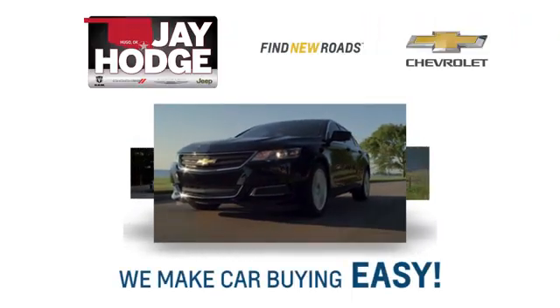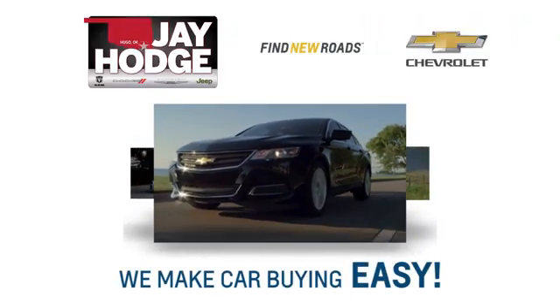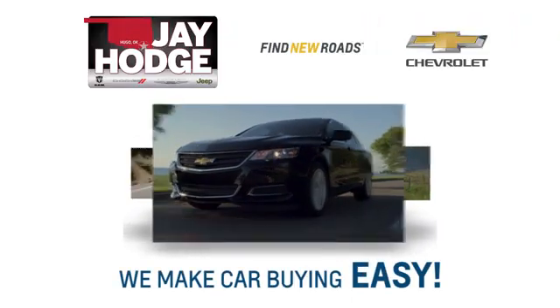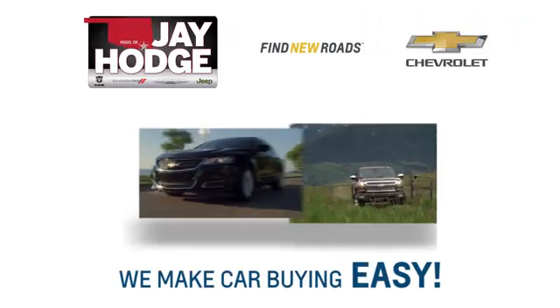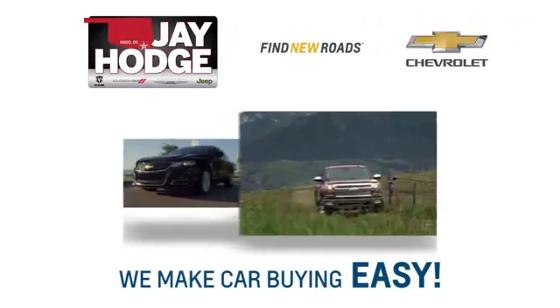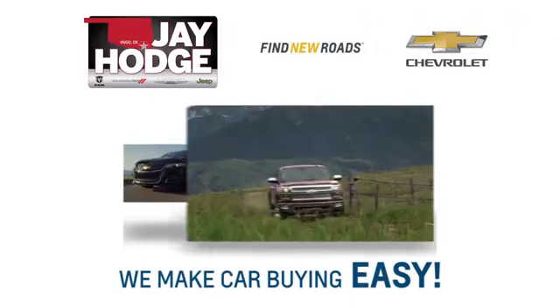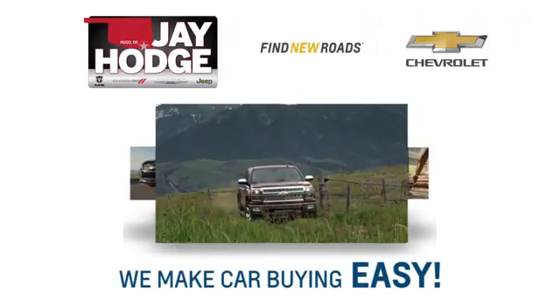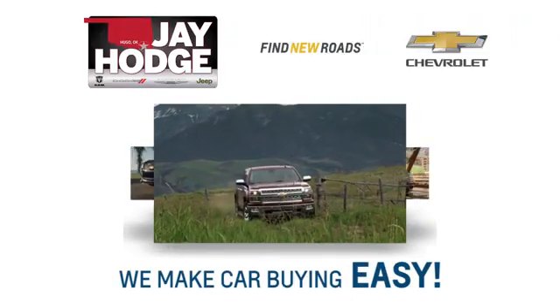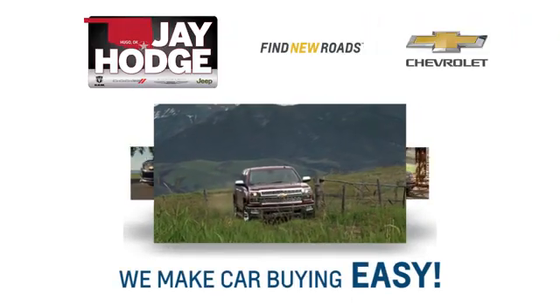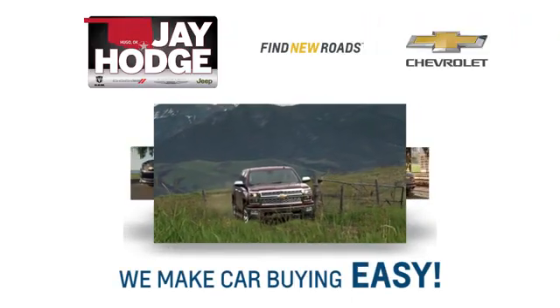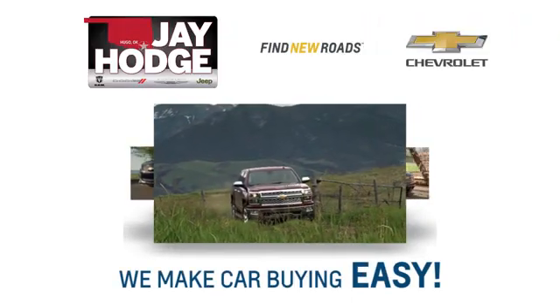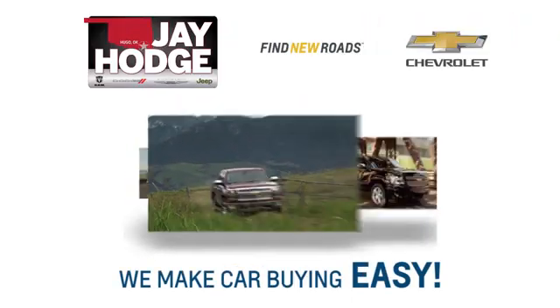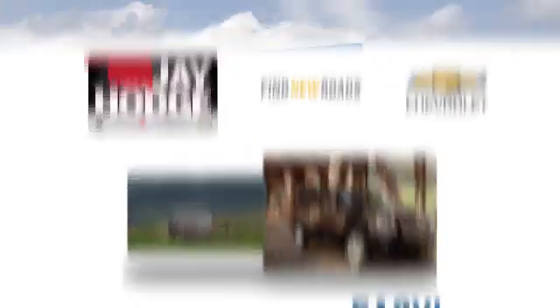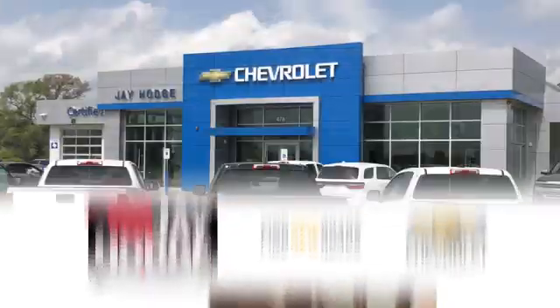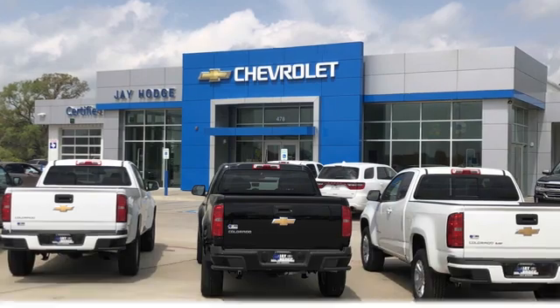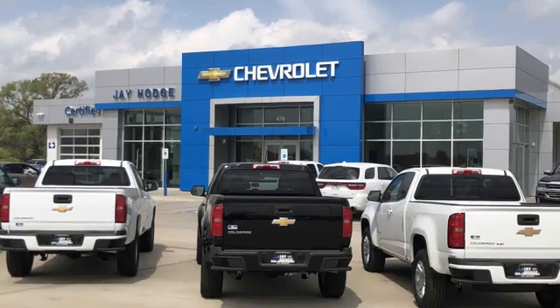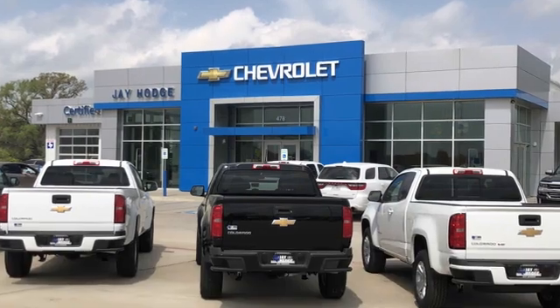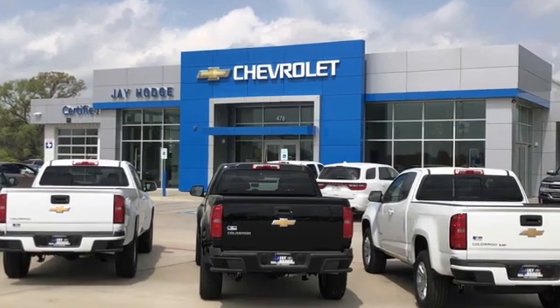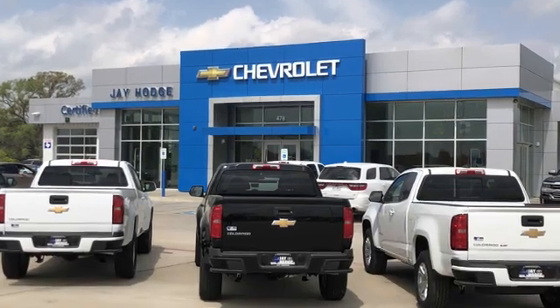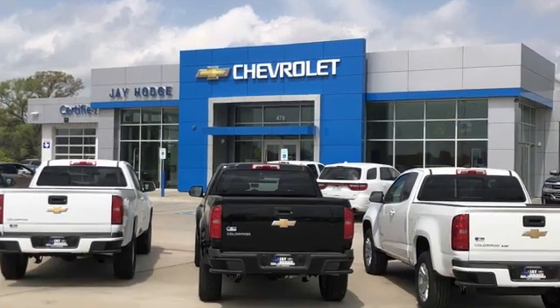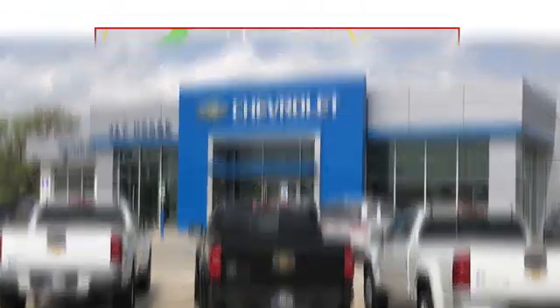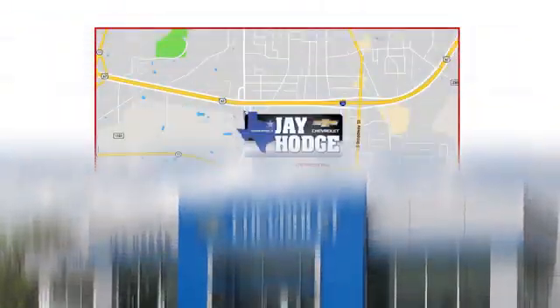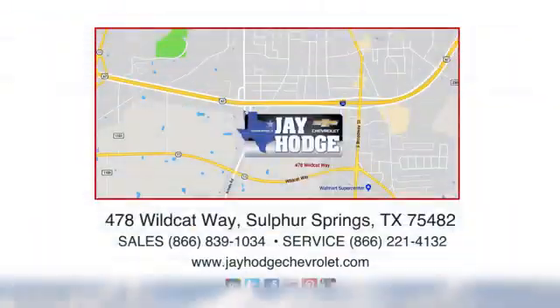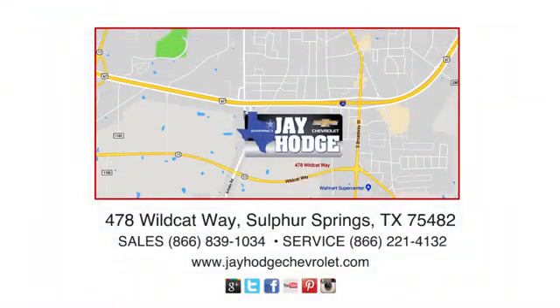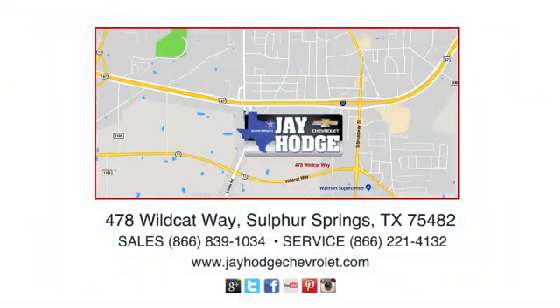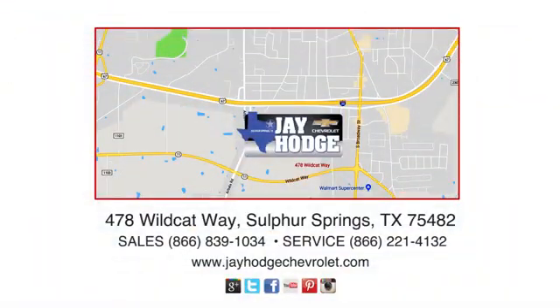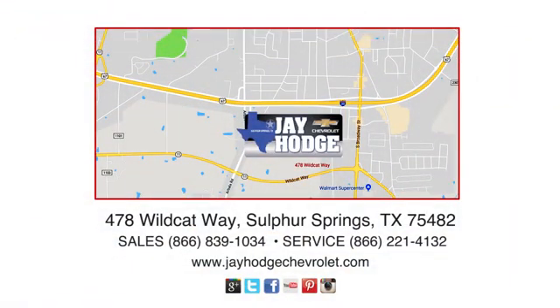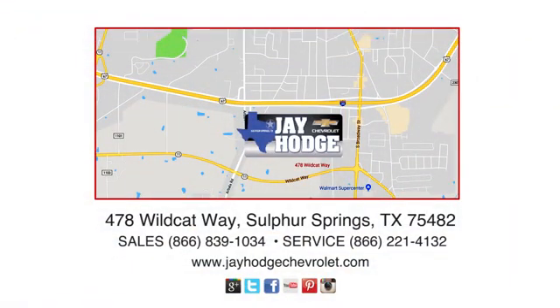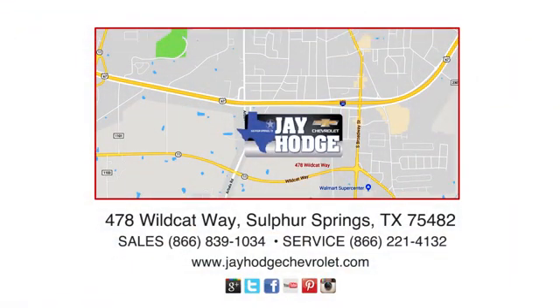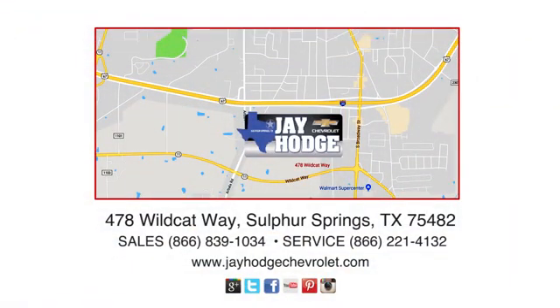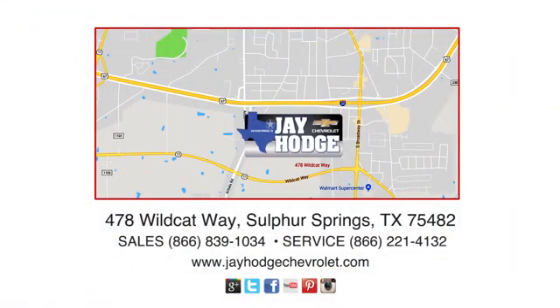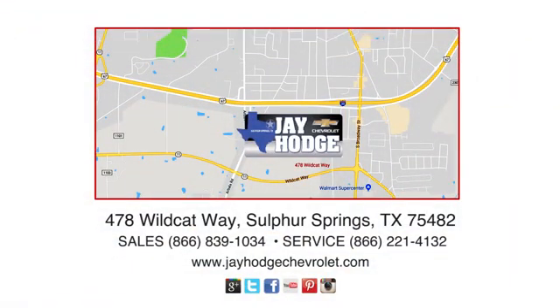Don't overpay. Come see Jay. We make the car buying process easy. Jay Hodge Chevrolet is located on Wildcat Way in Sulphur Springs.